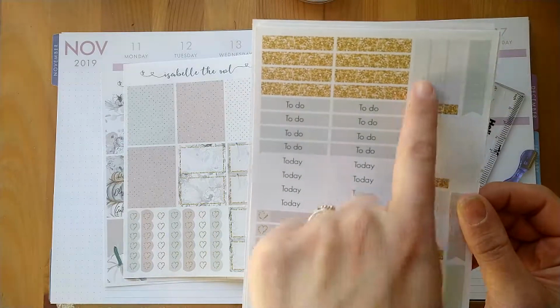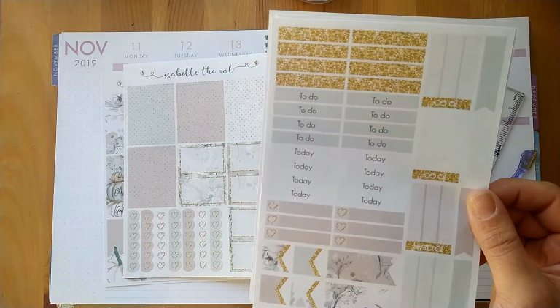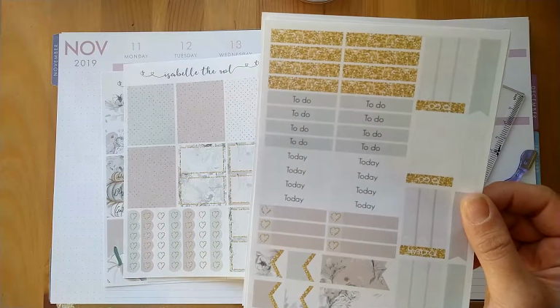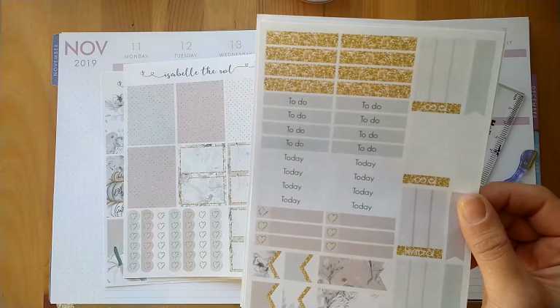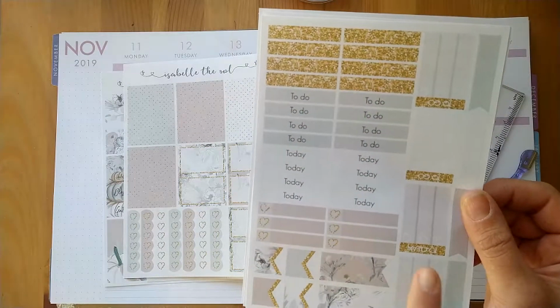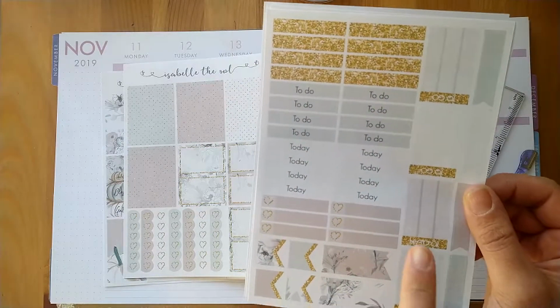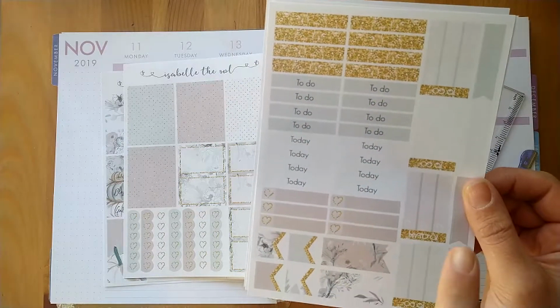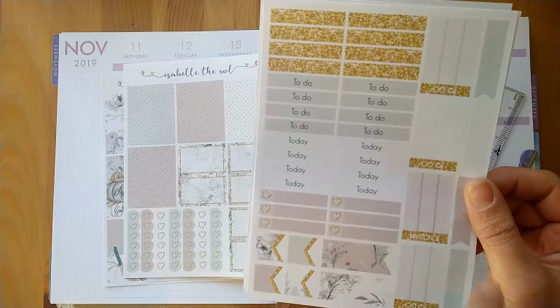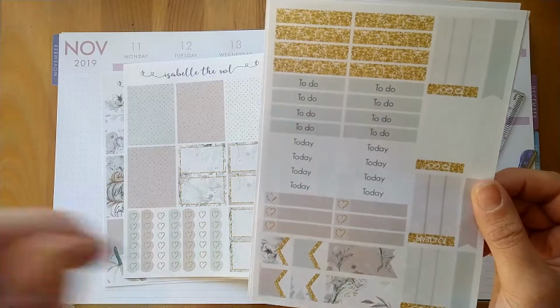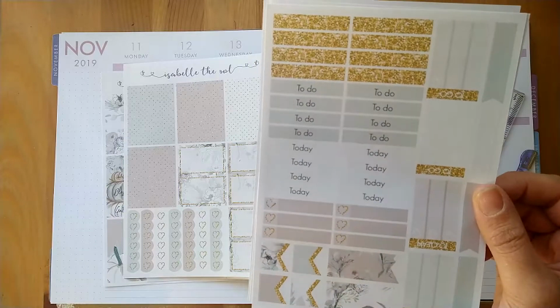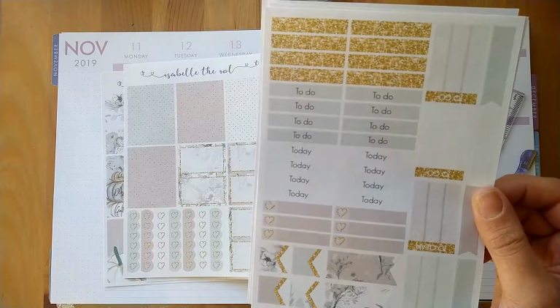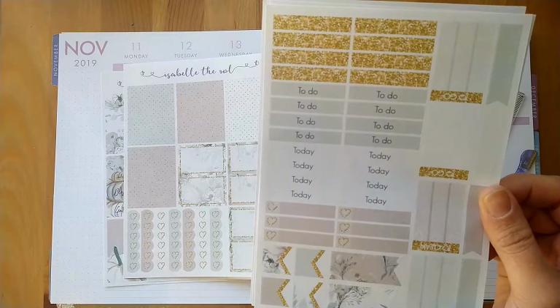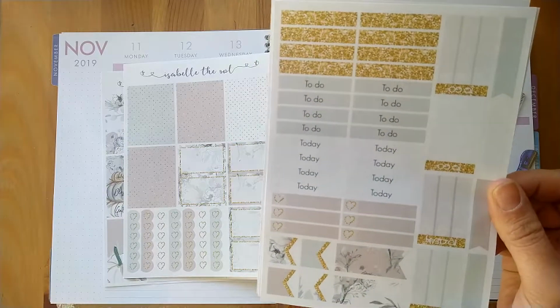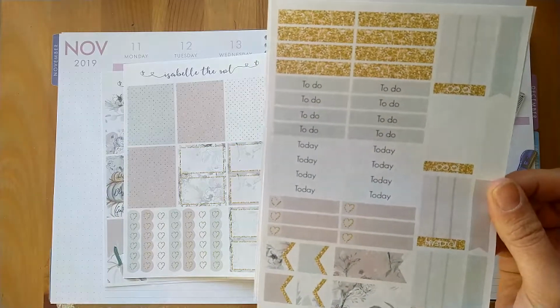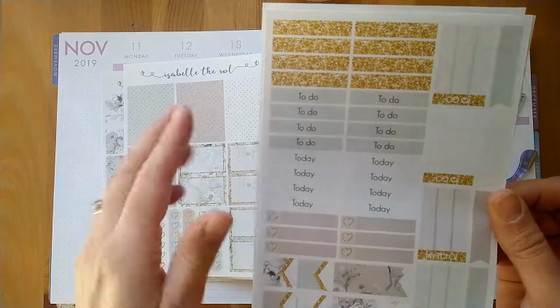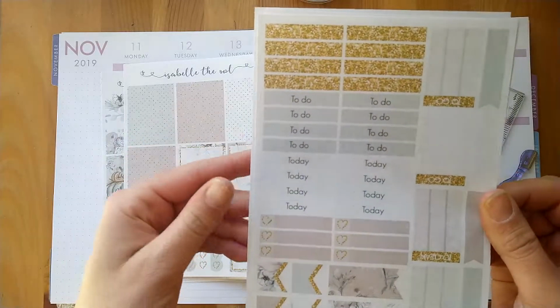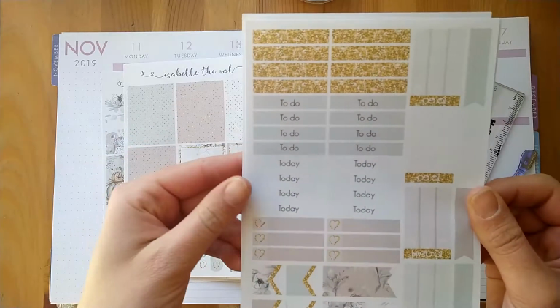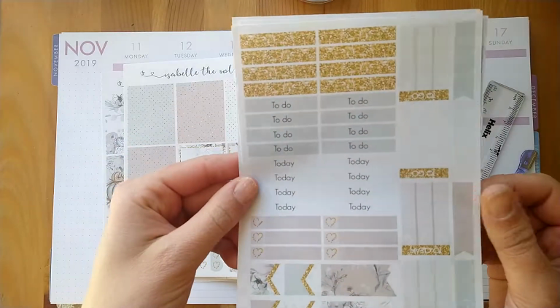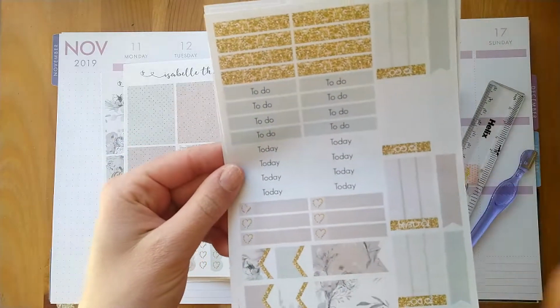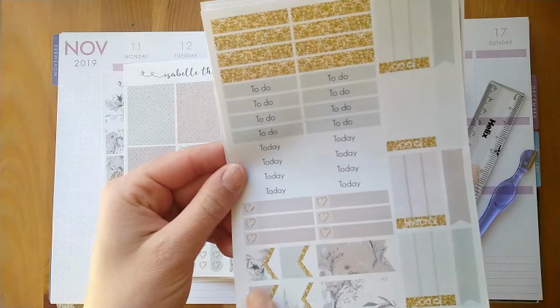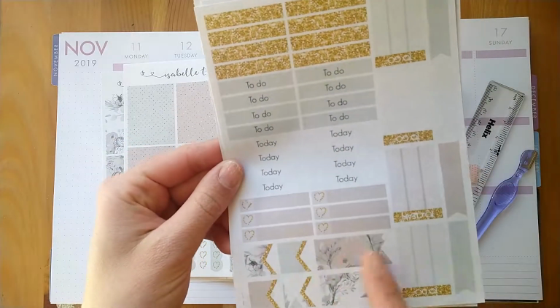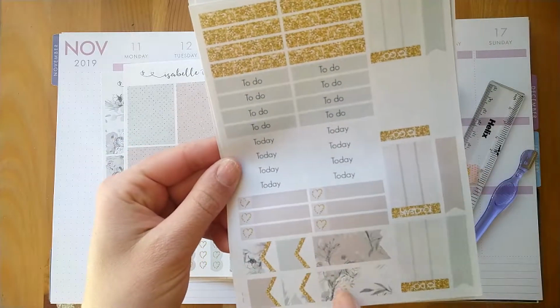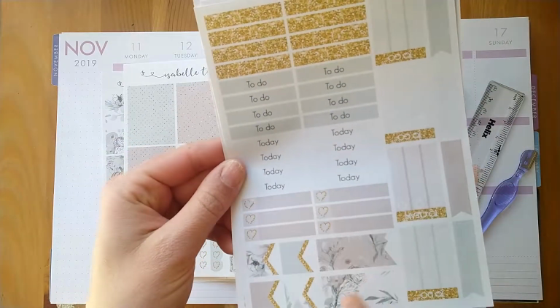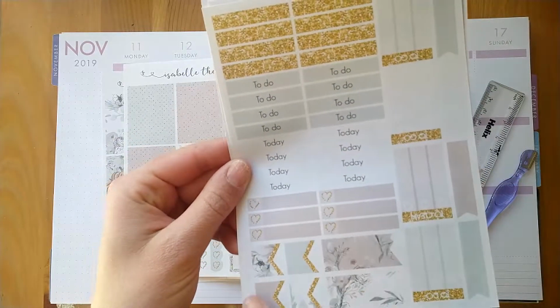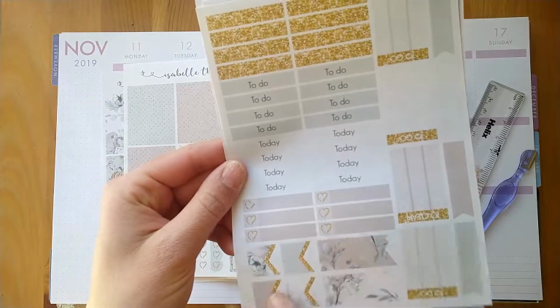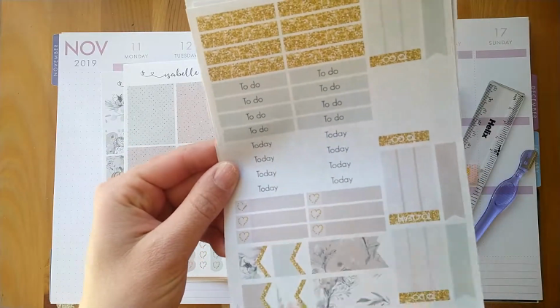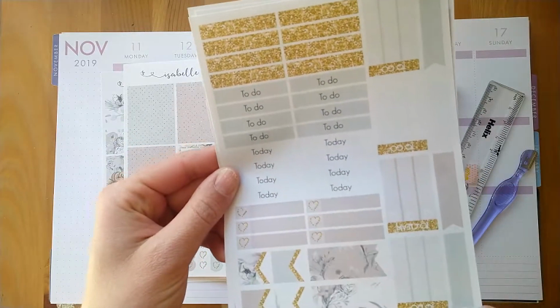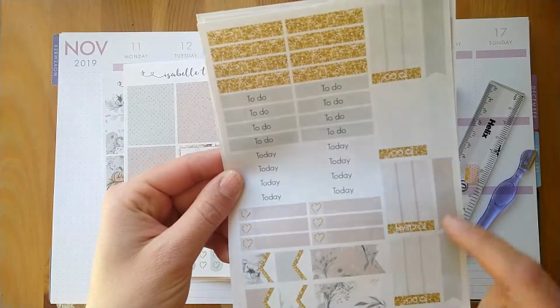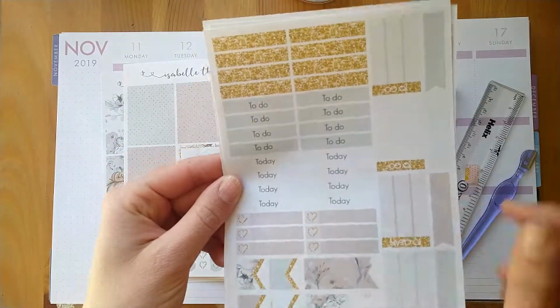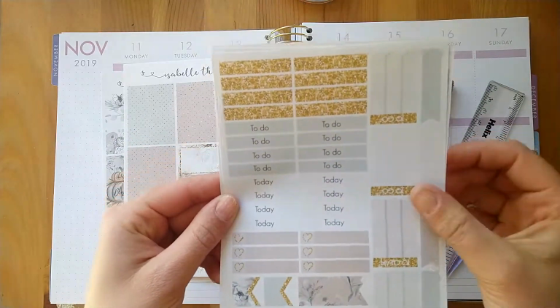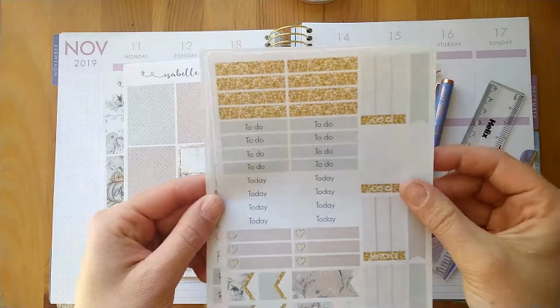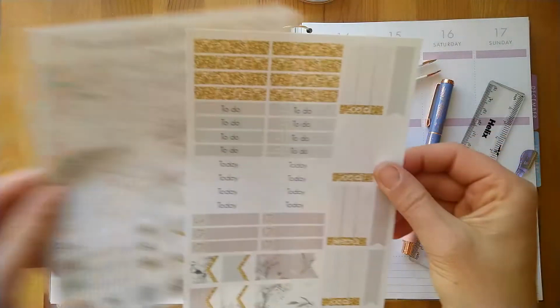There are some headers which say 'to do today,' and then the glitter headers along with some little things and three heart checklists saying 'to do,' 'to clean,' 'to go.' Then there are some flags, some thick flags, short flags, and then skinny long flags.